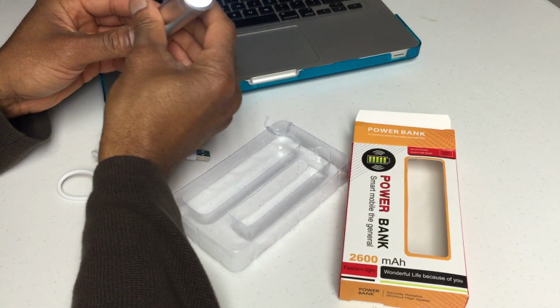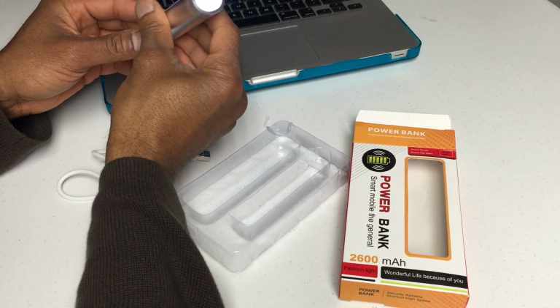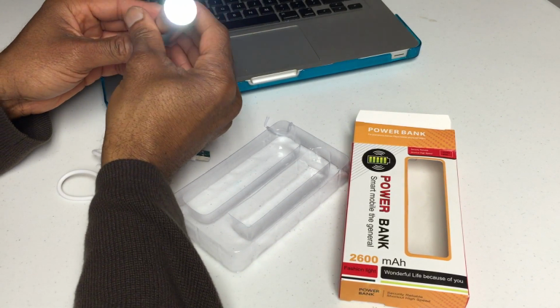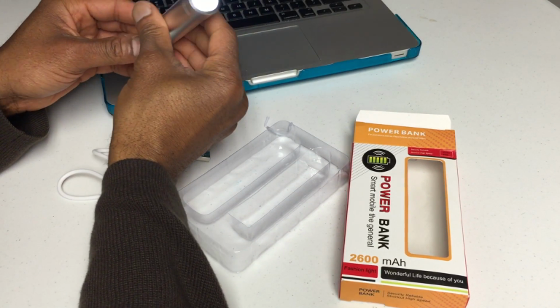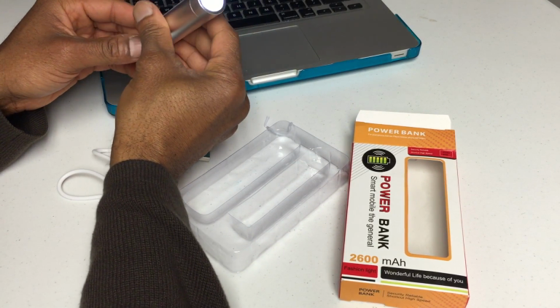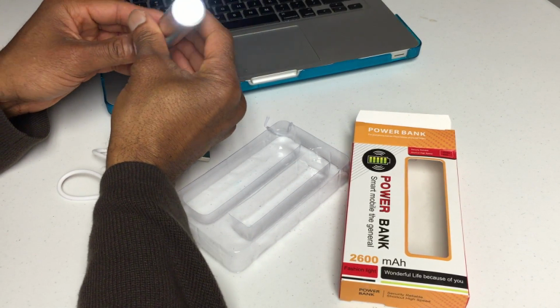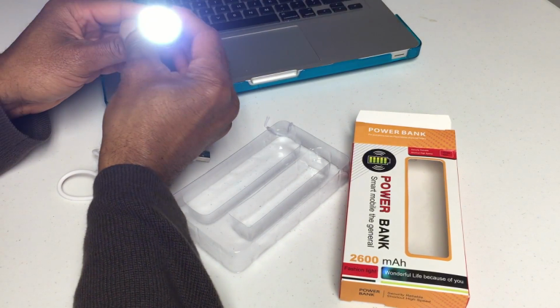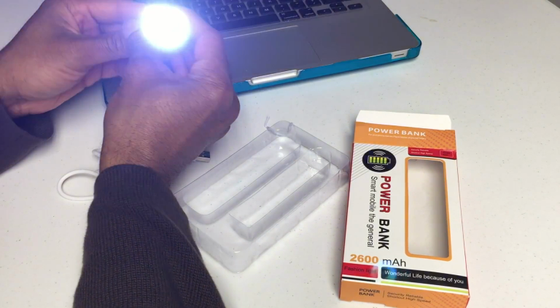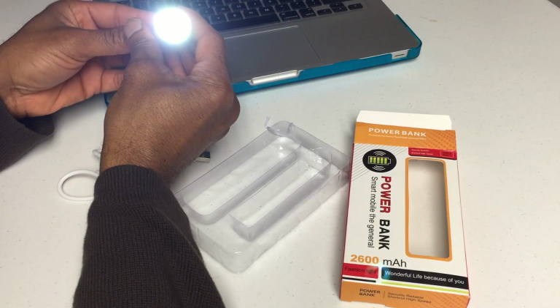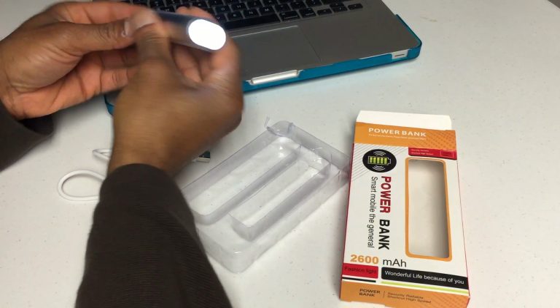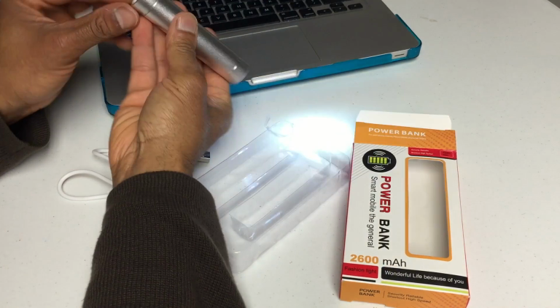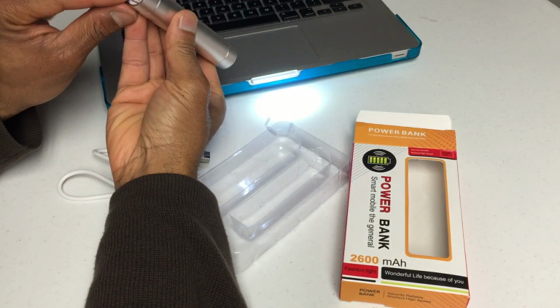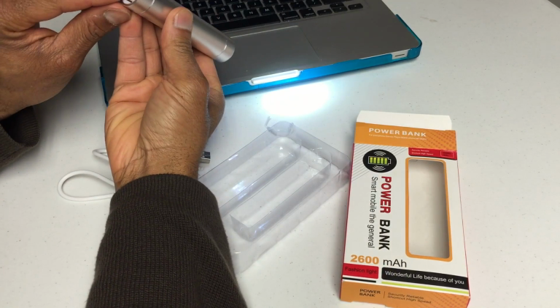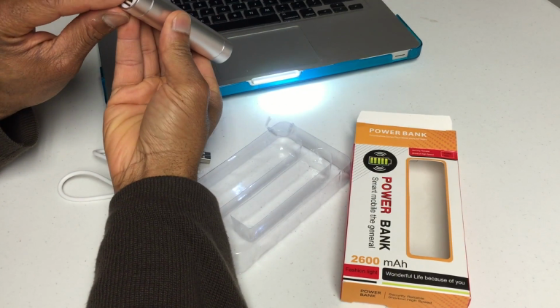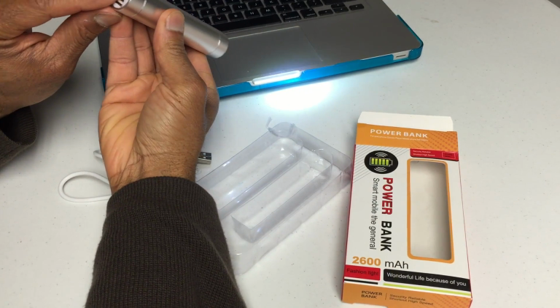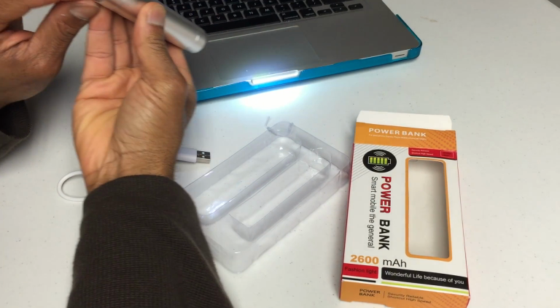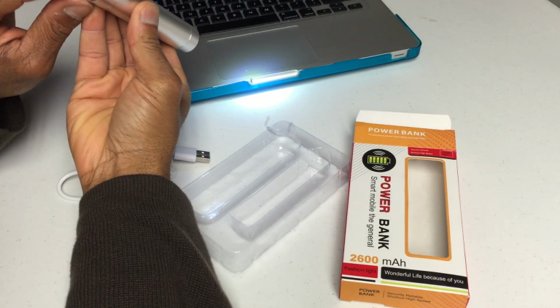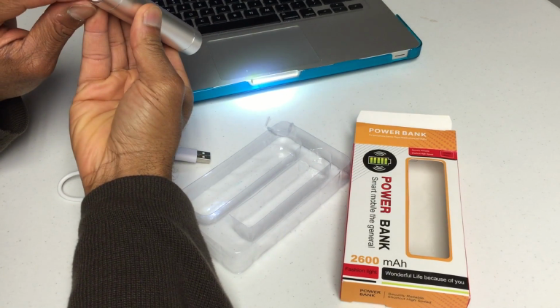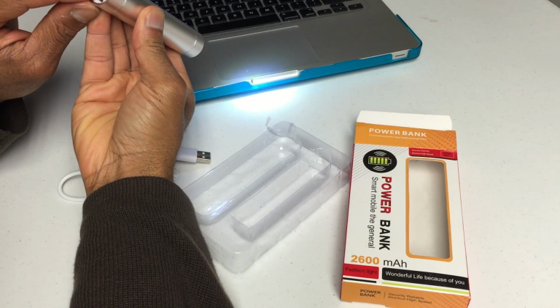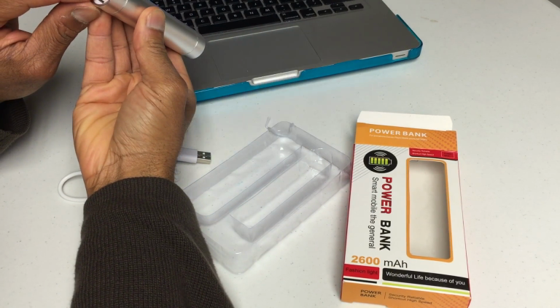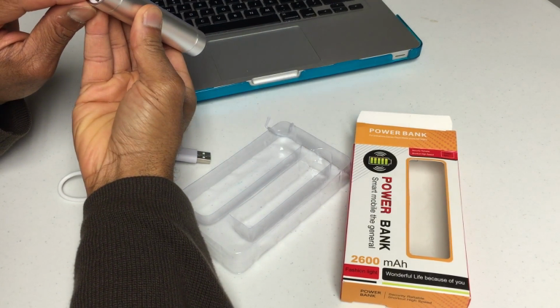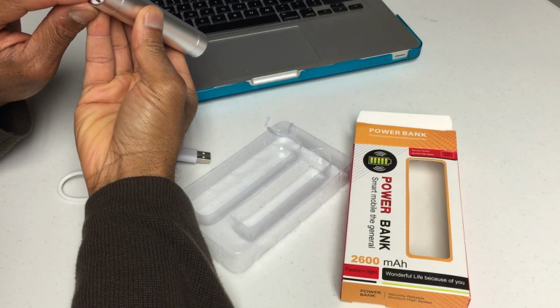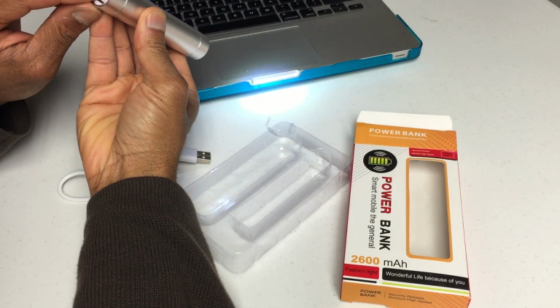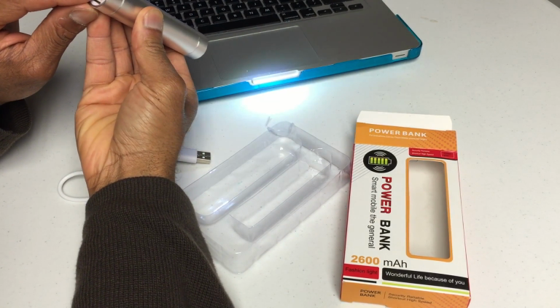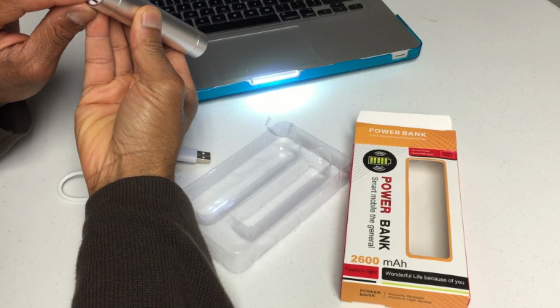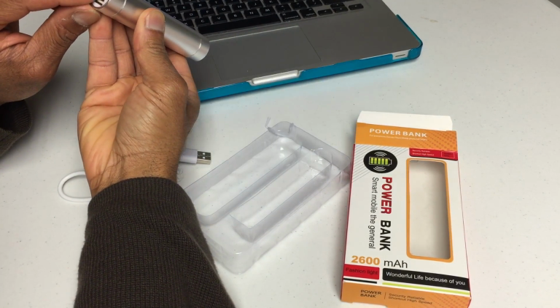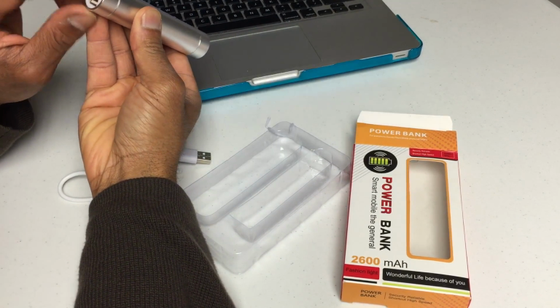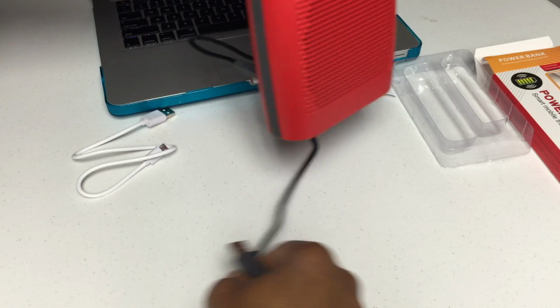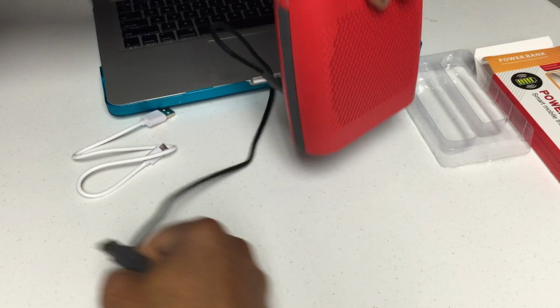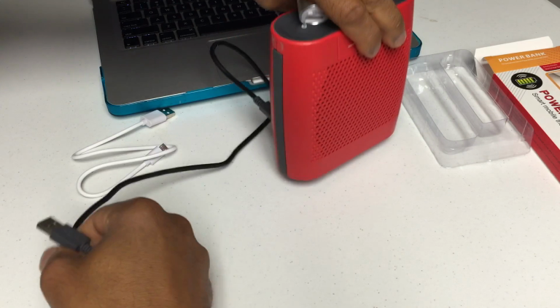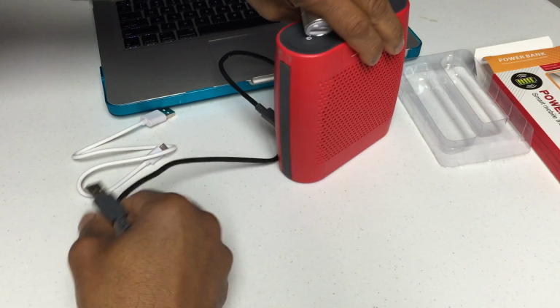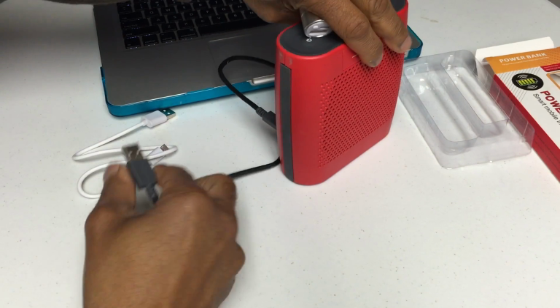Here's the included flashlight — shines pretty bright for an LED light. It's really nice having that option on there.